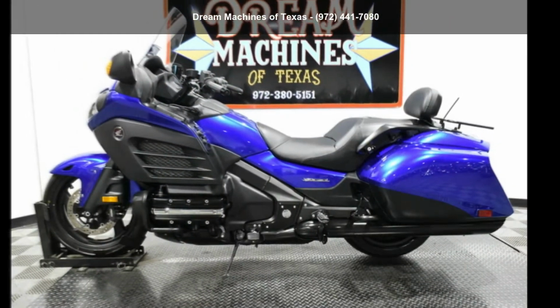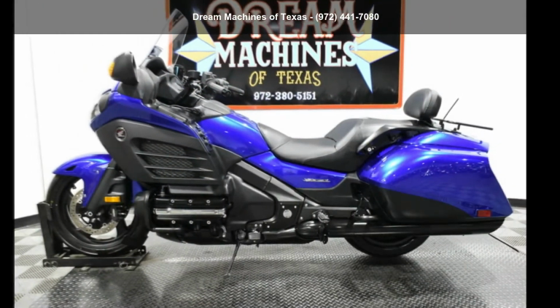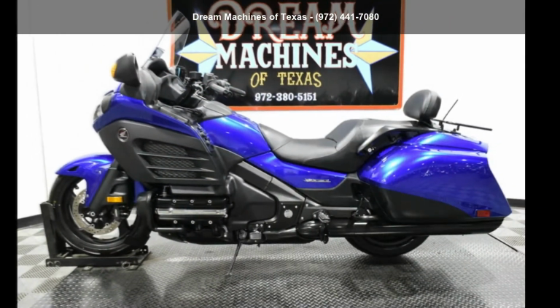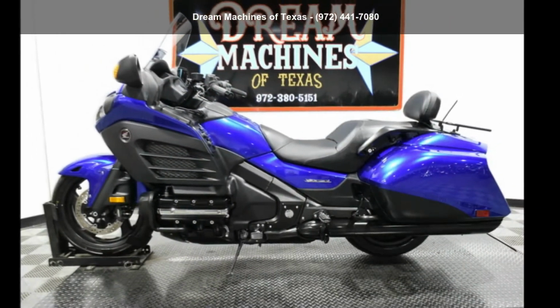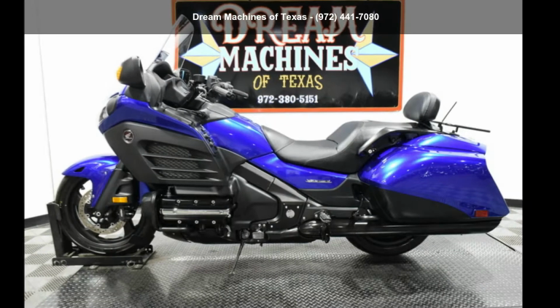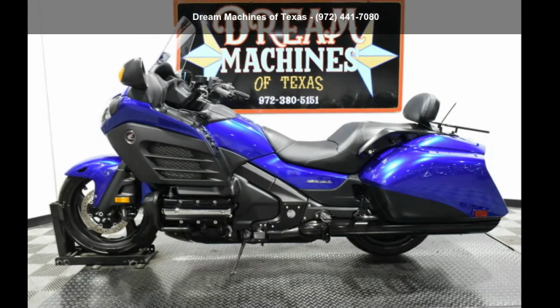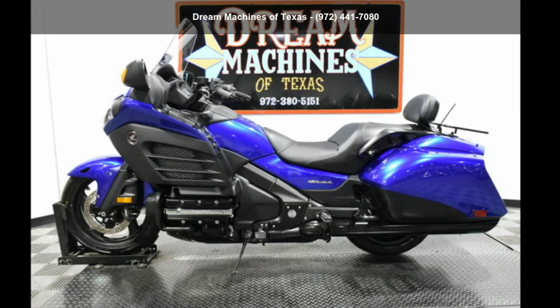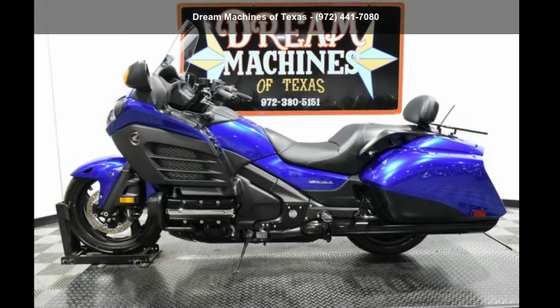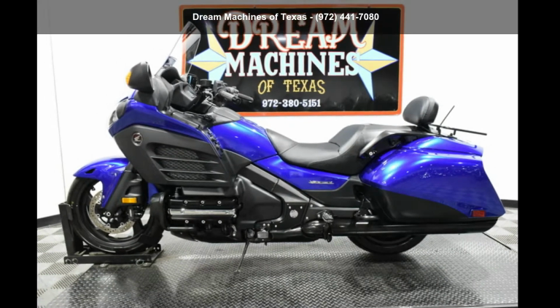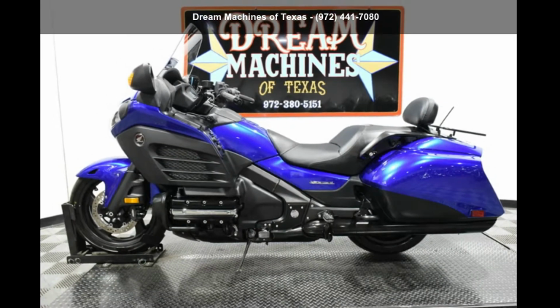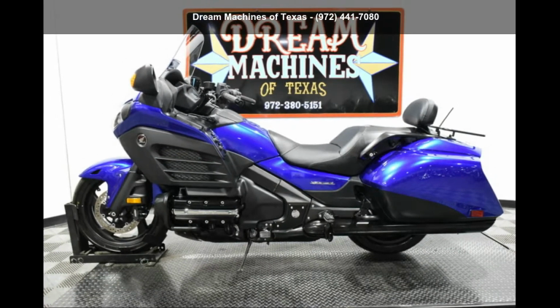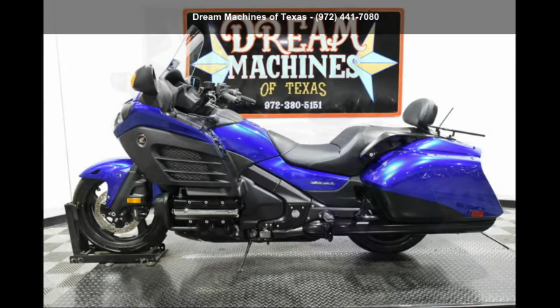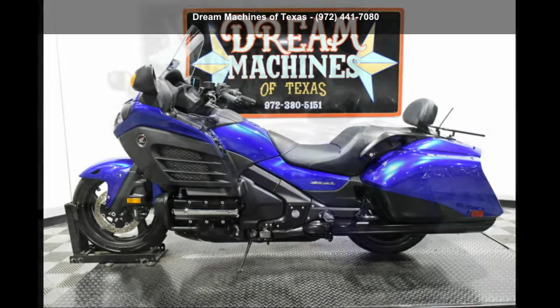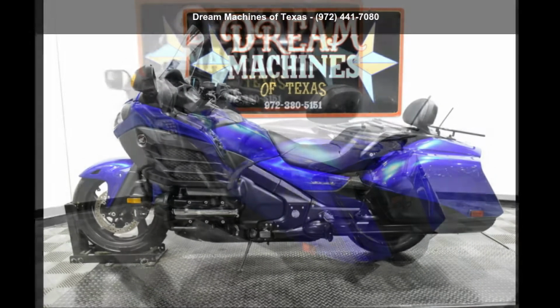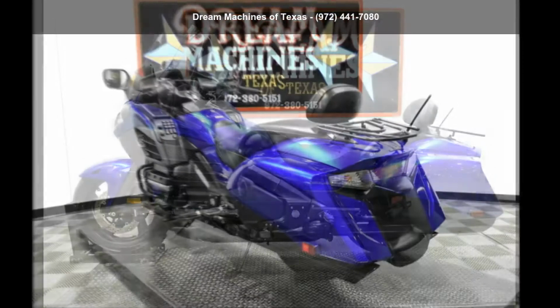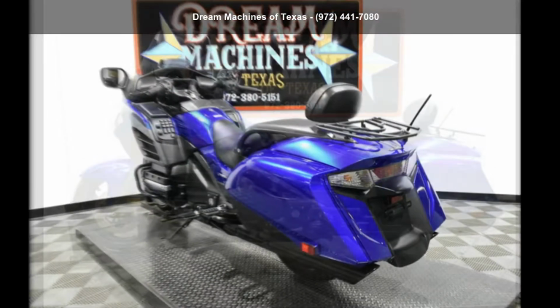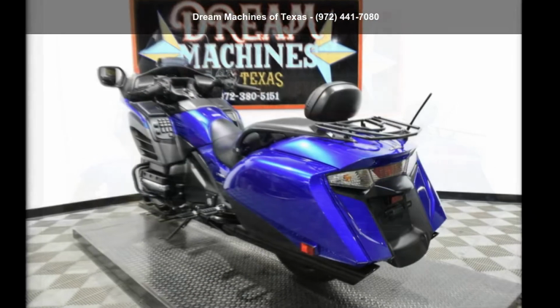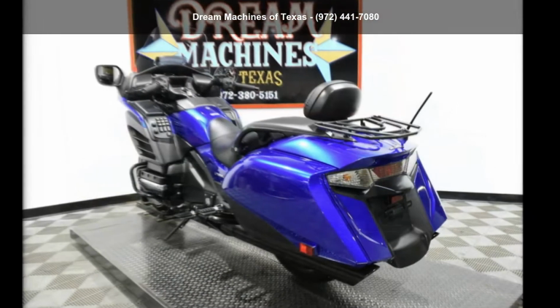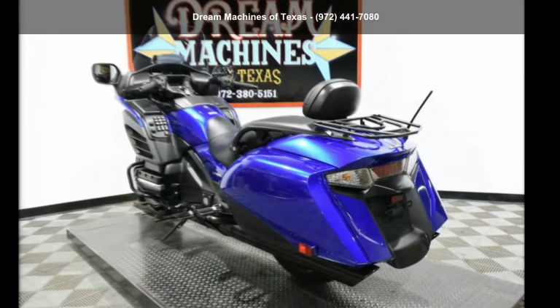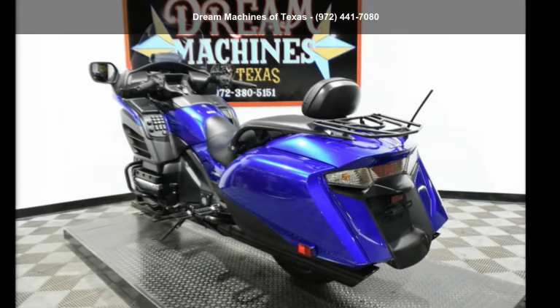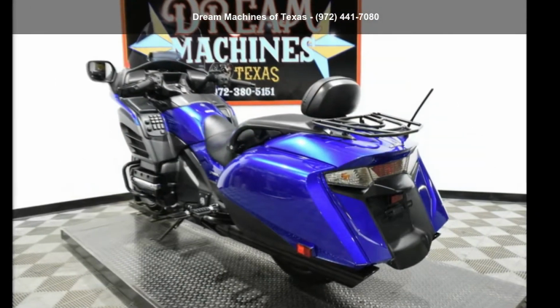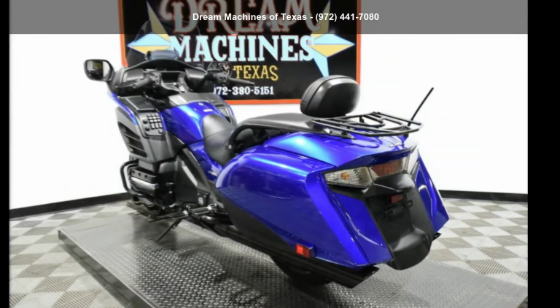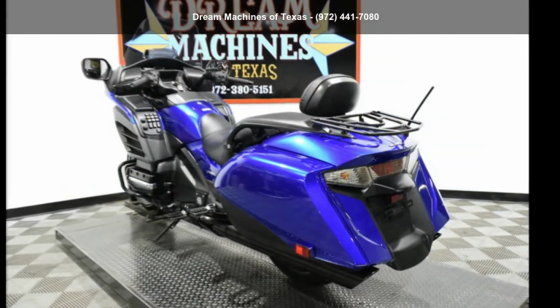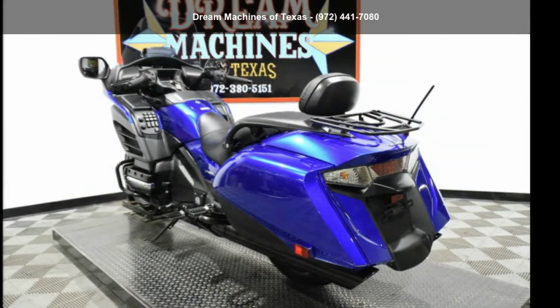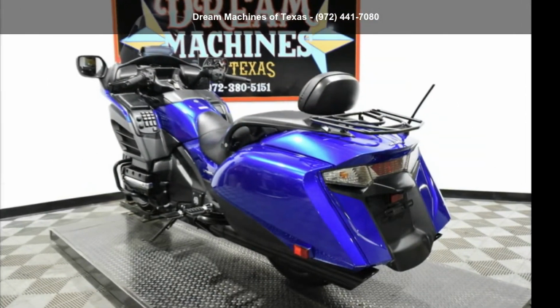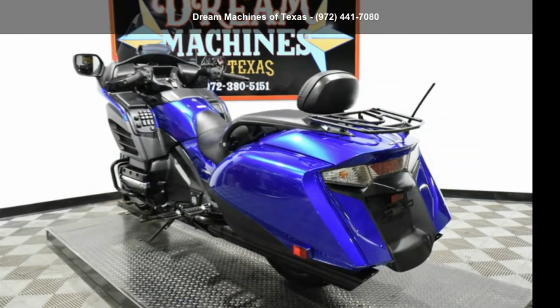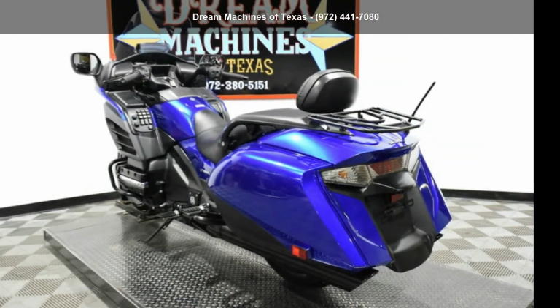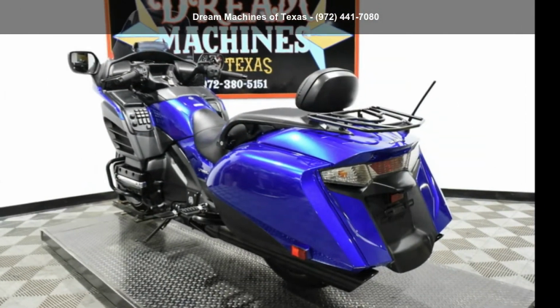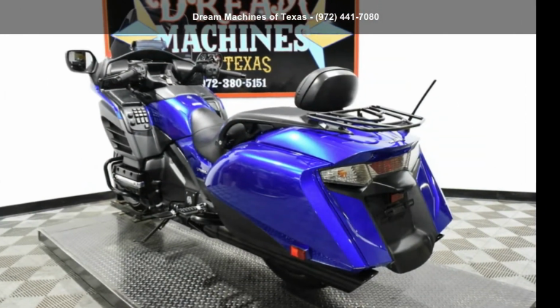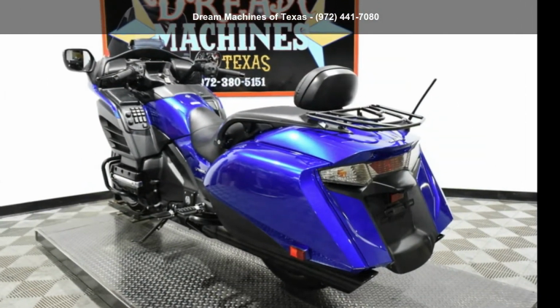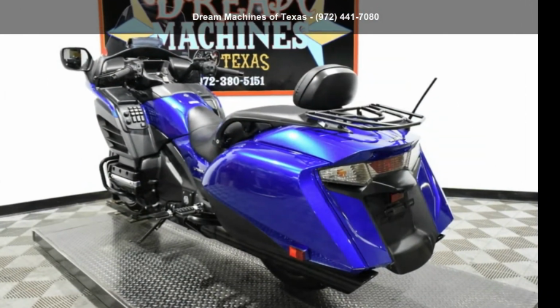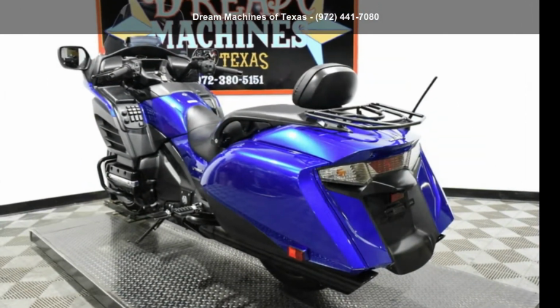A test ride is waiting for you. Call now to schedule an appointment at our dealership.